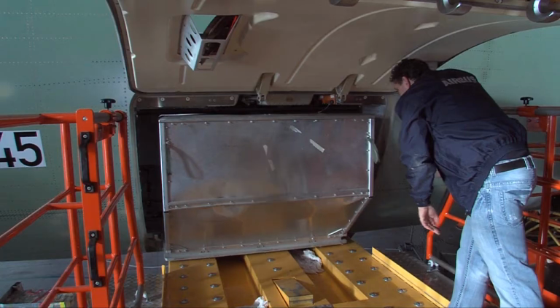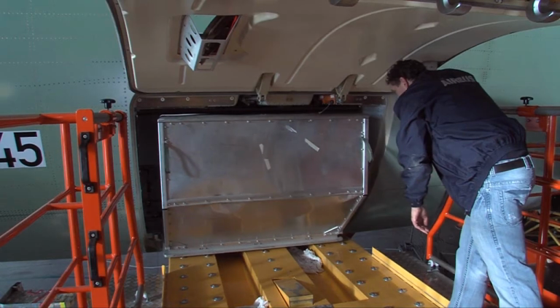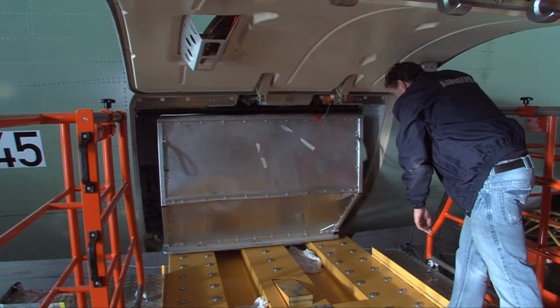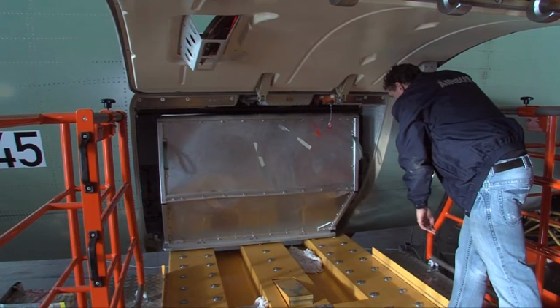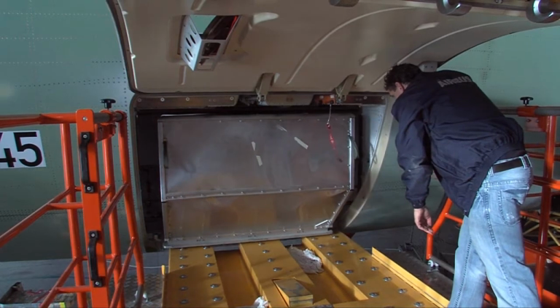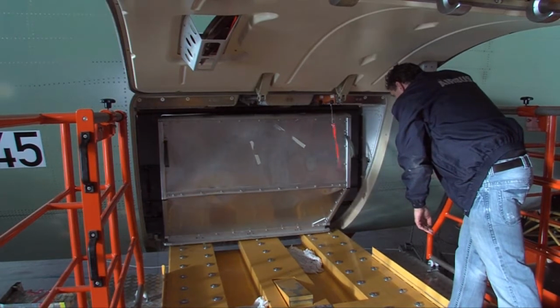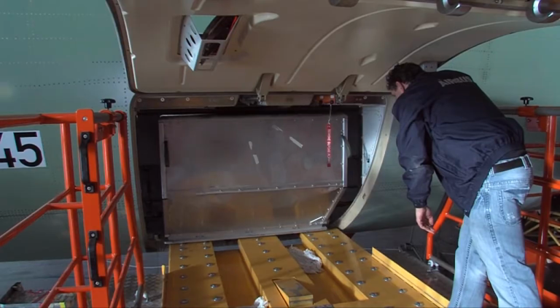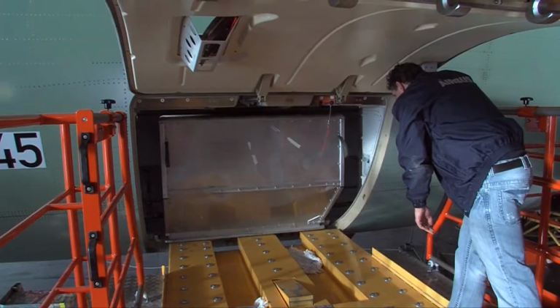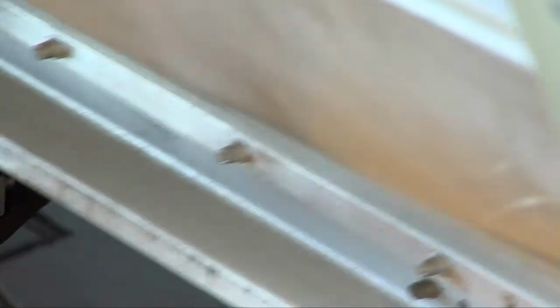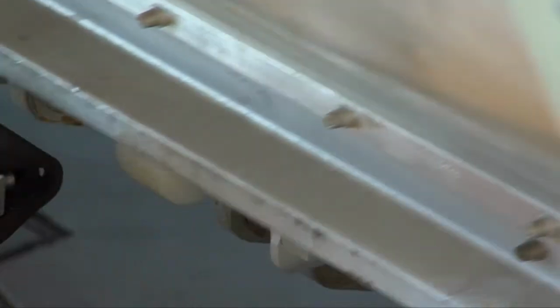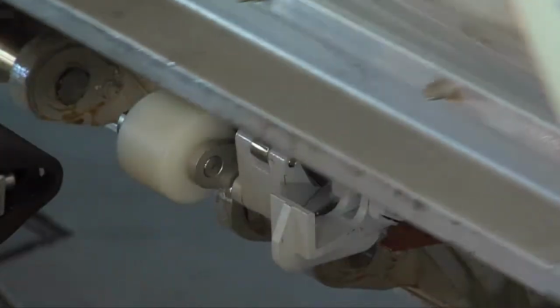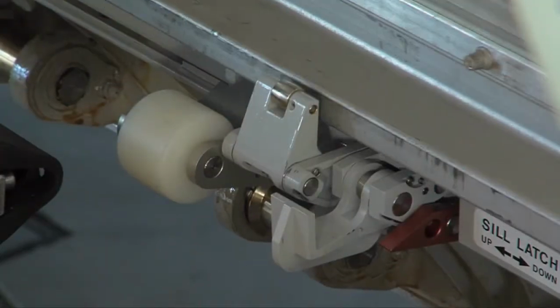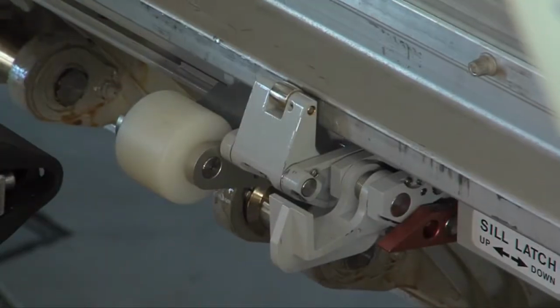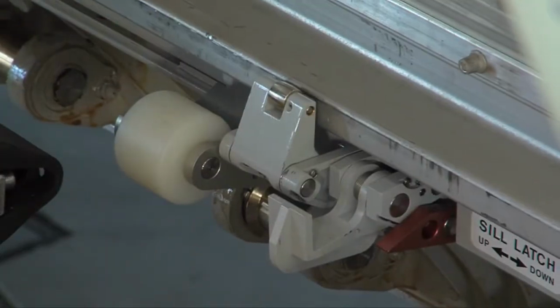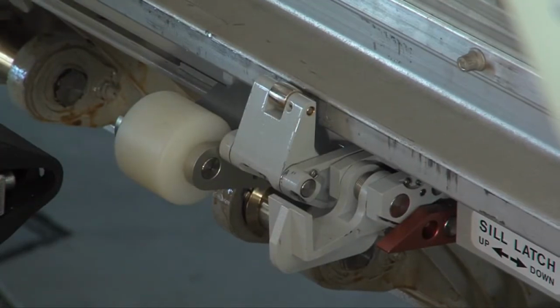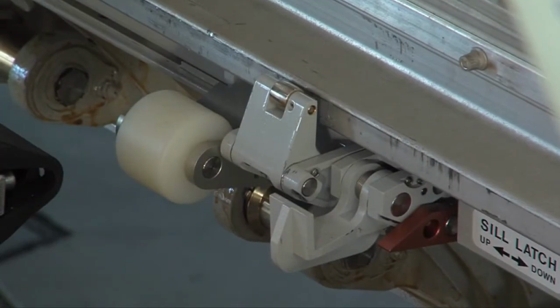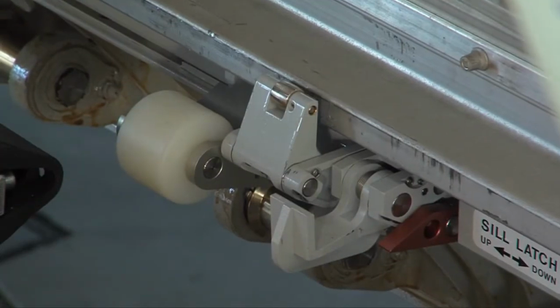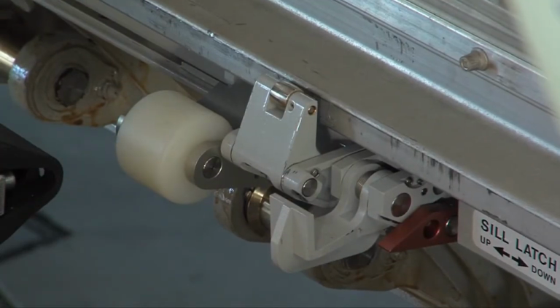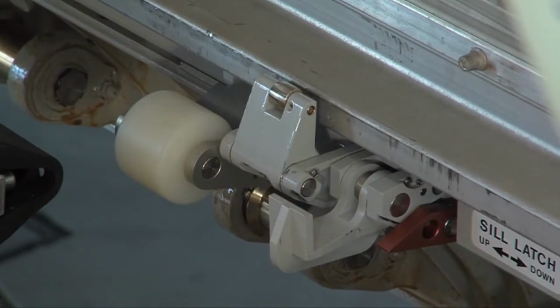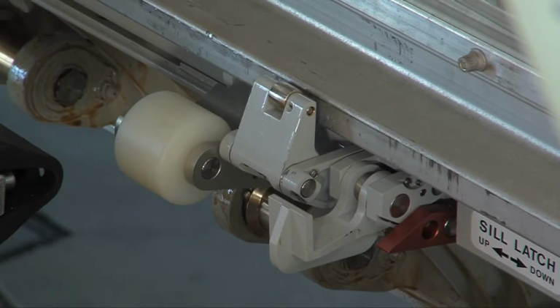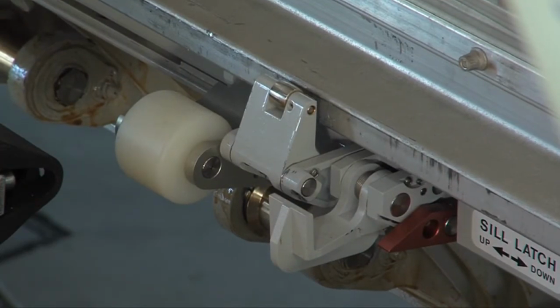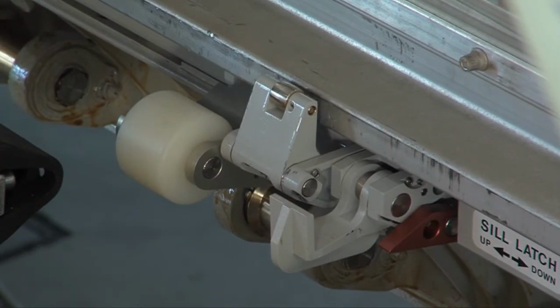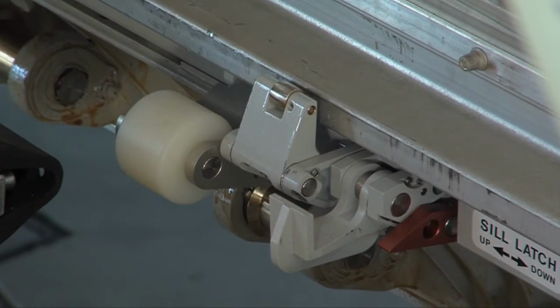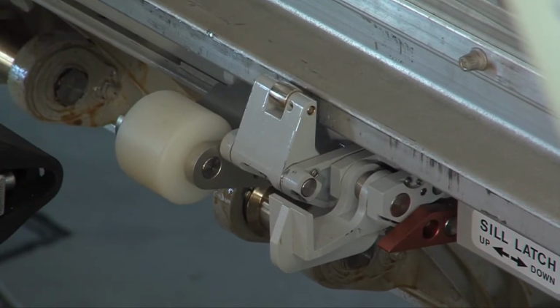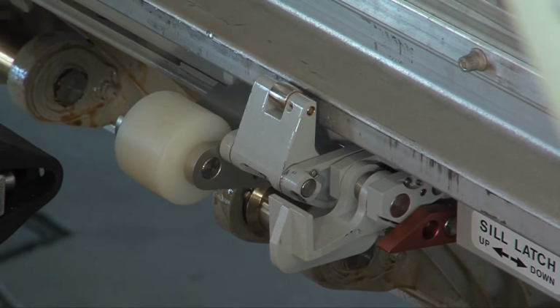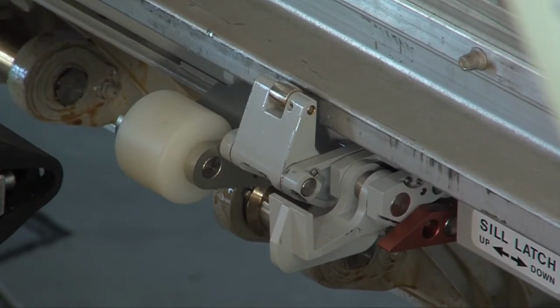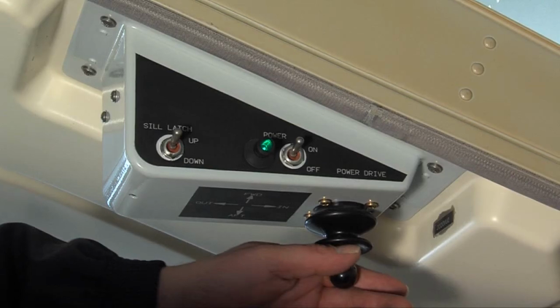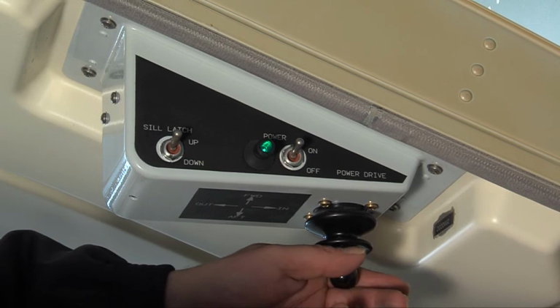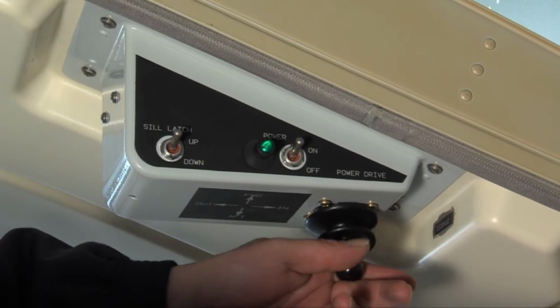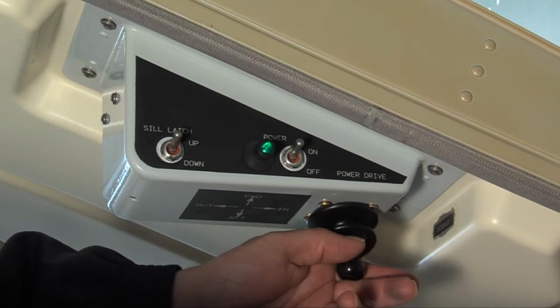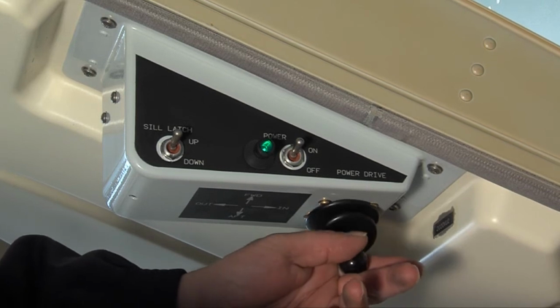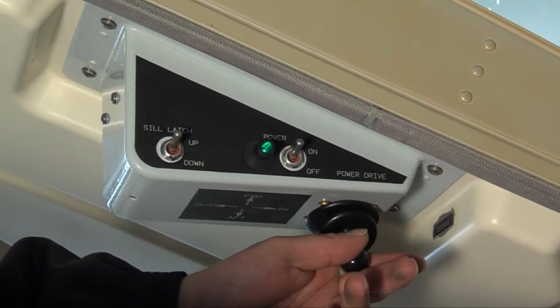The overridable sill latches move upwards by springs to prevent the container from rolling out again.